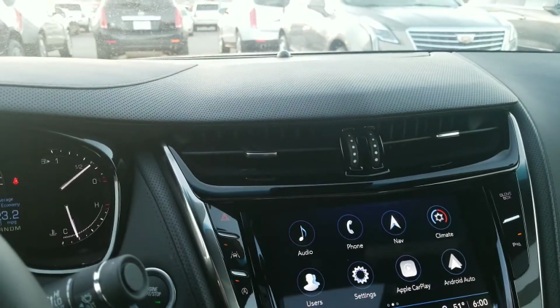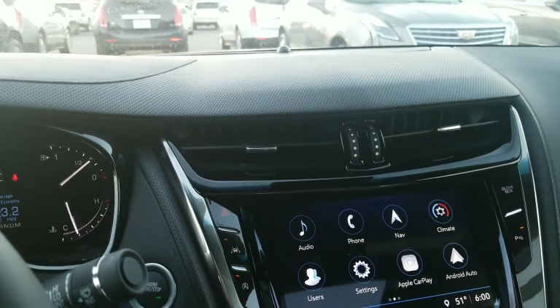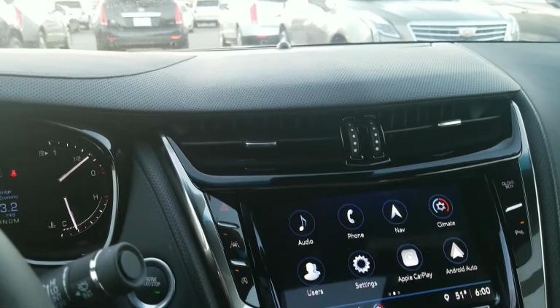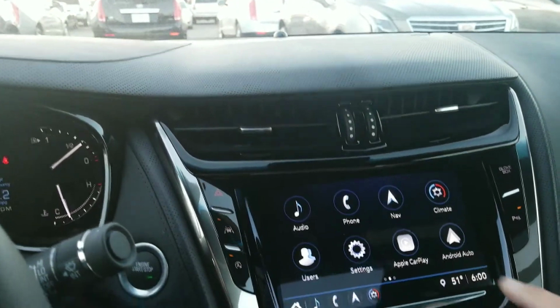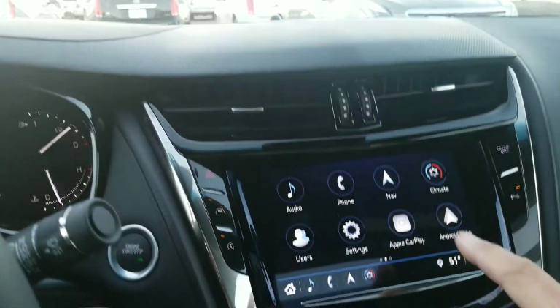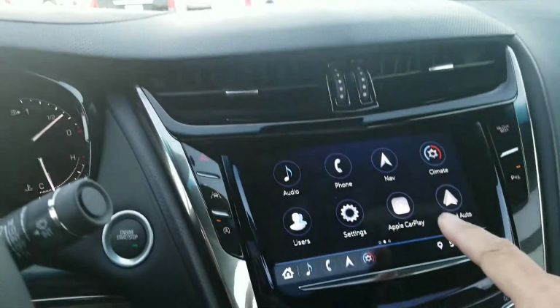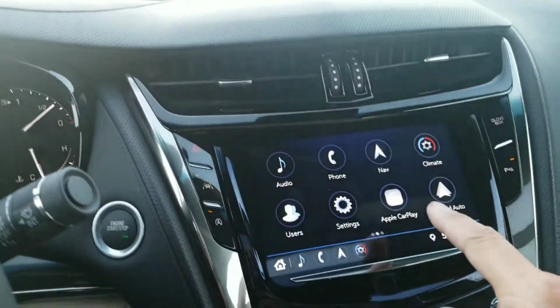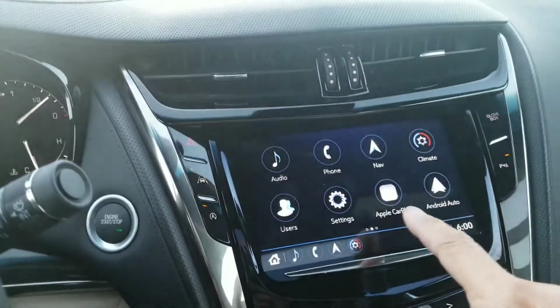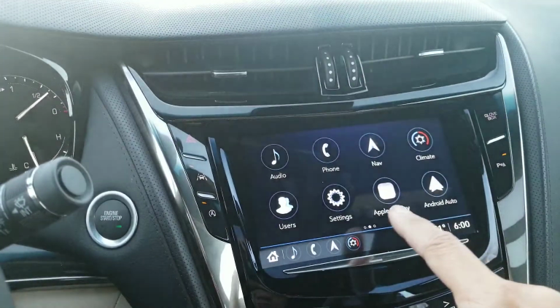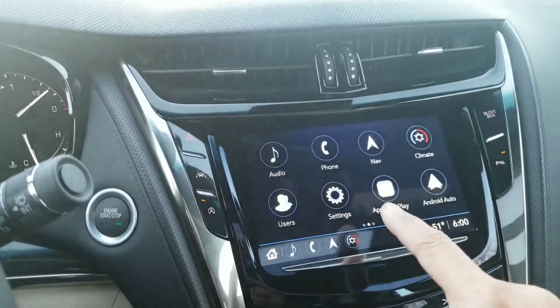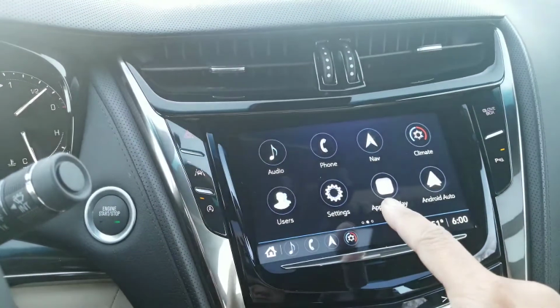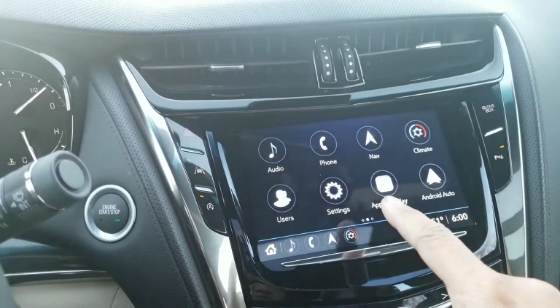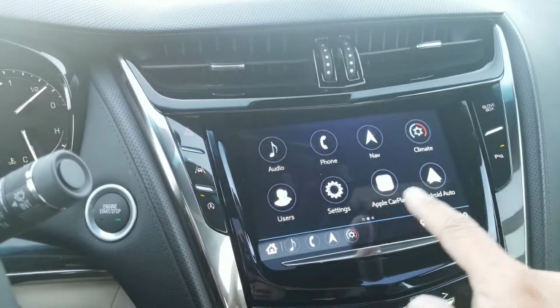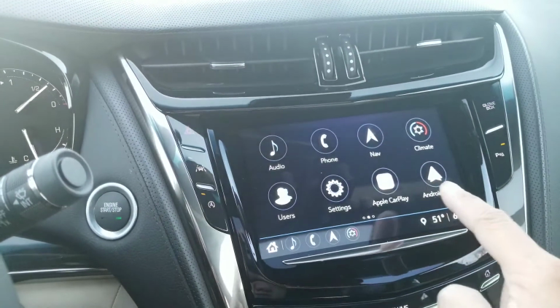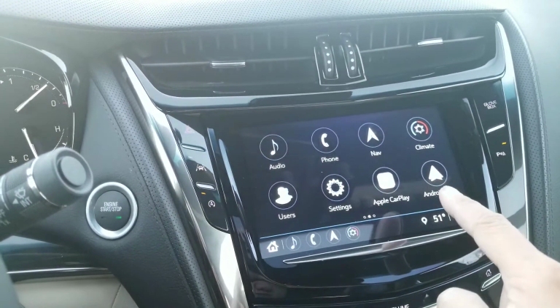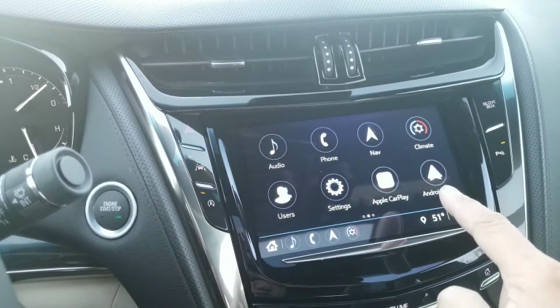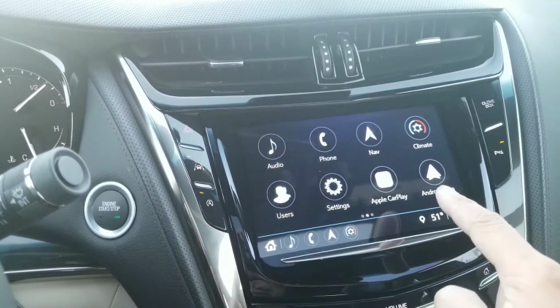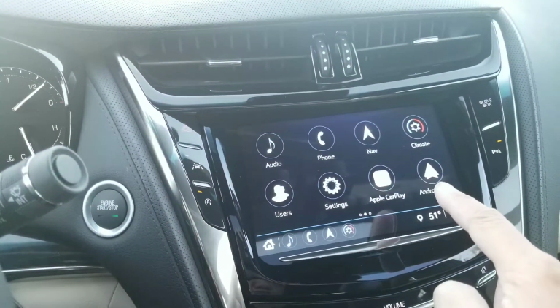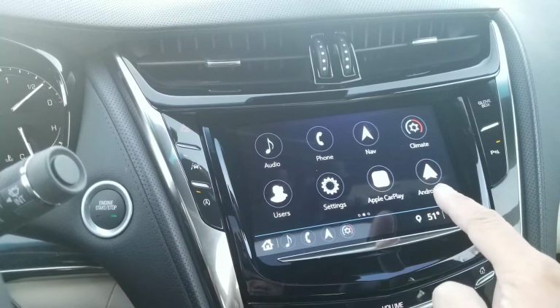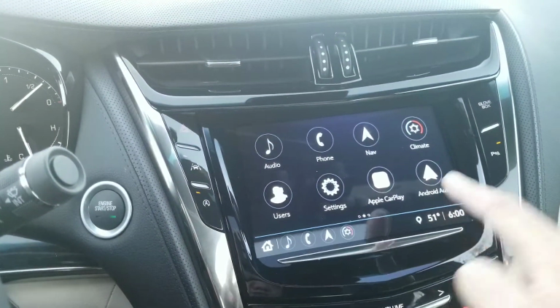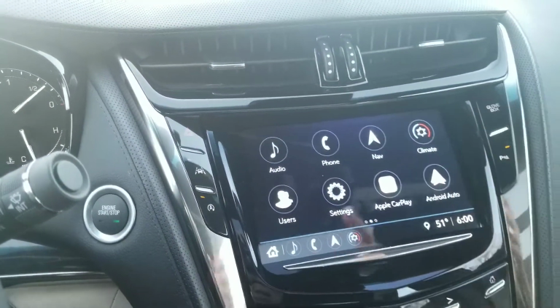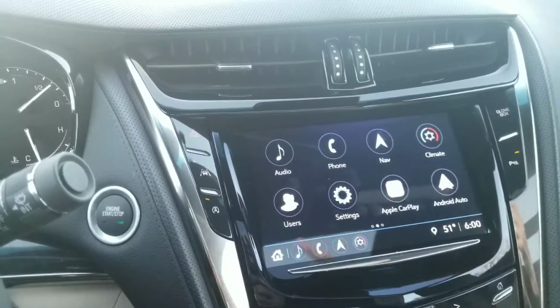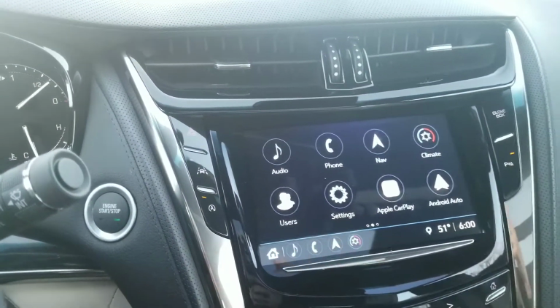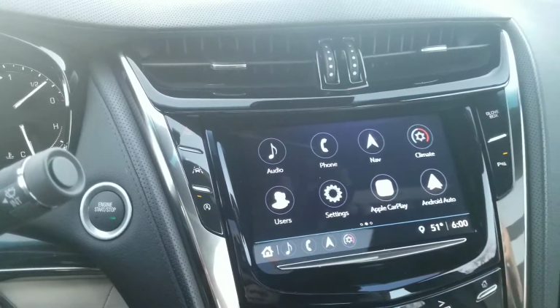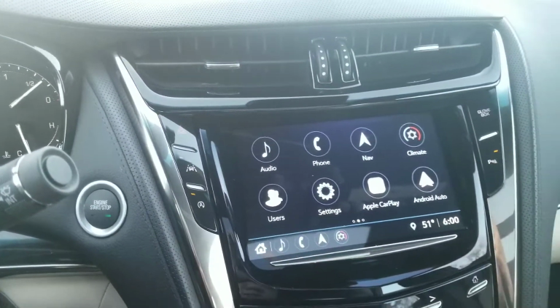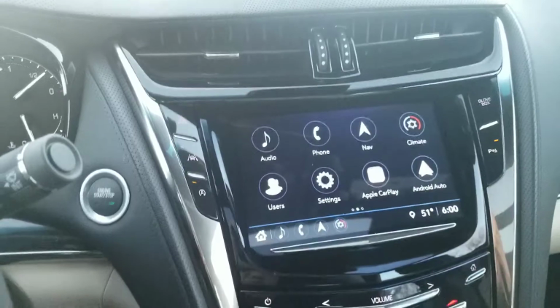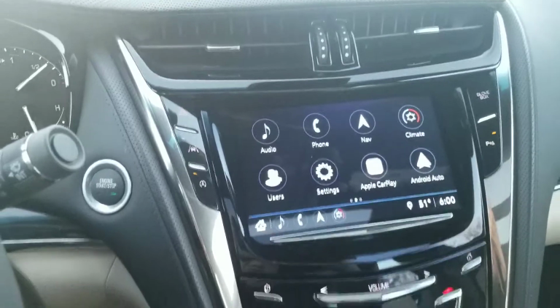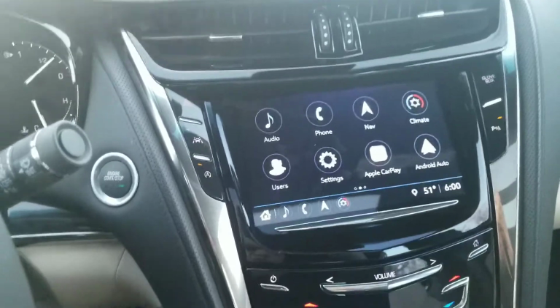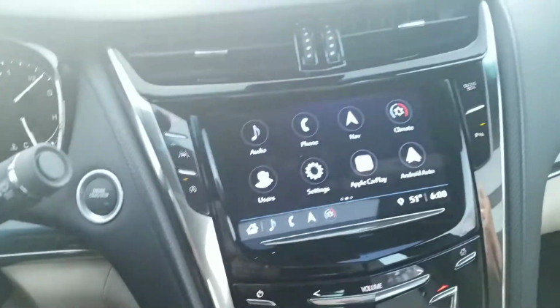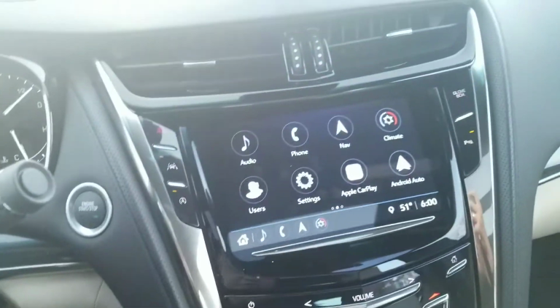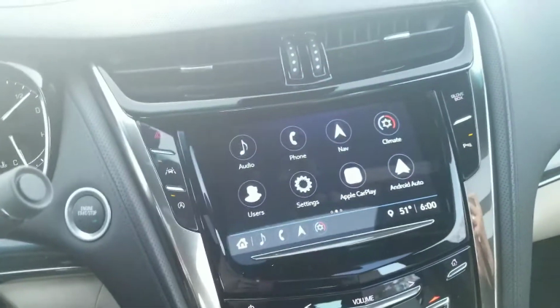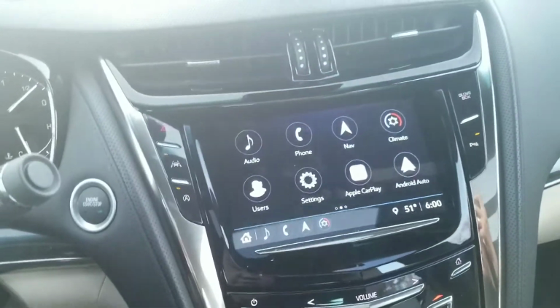You have your Apple CarPlay, which is there, and then your Android Auto, which is going to be there, depending on which phone you have.